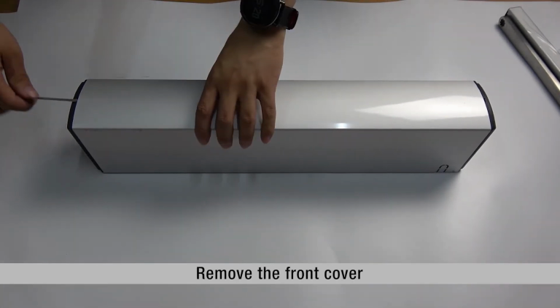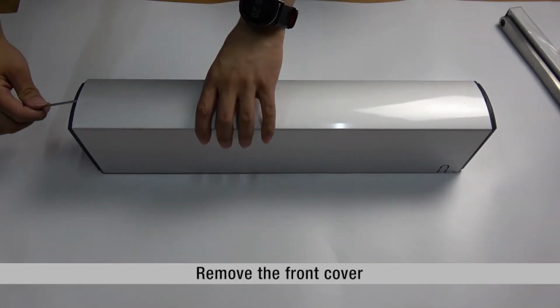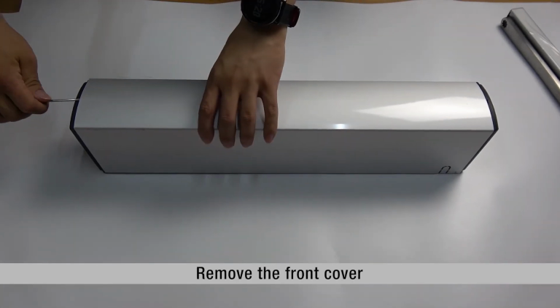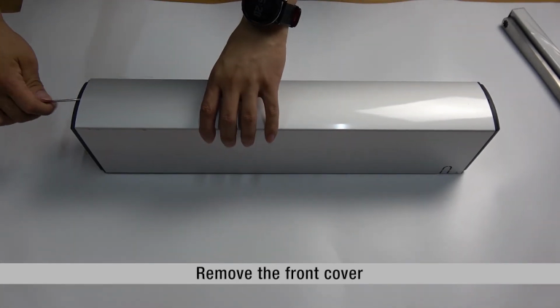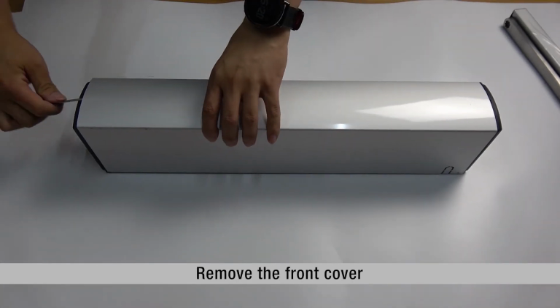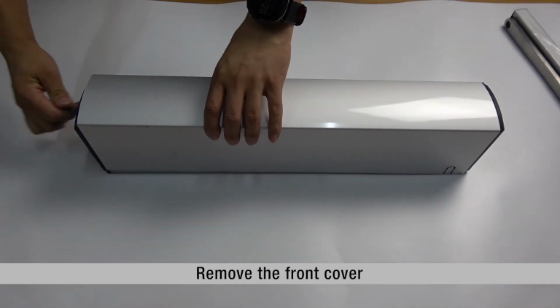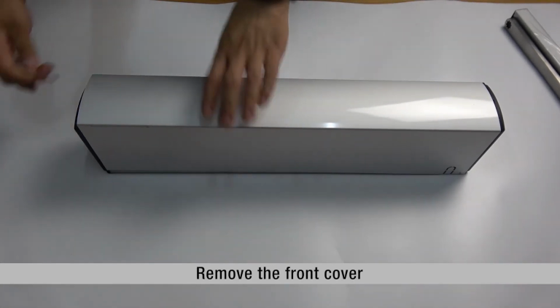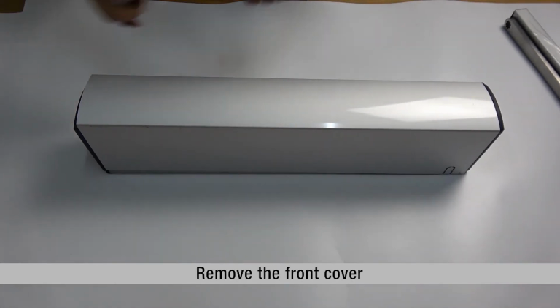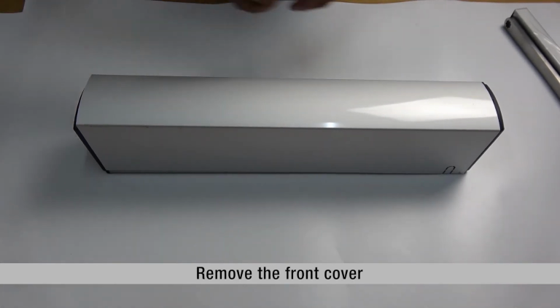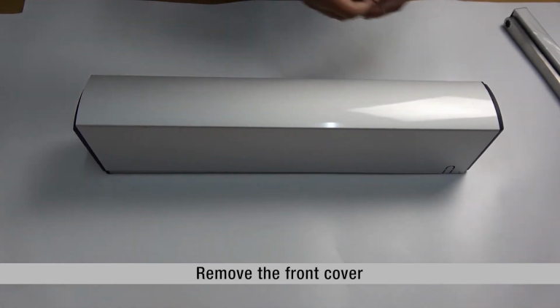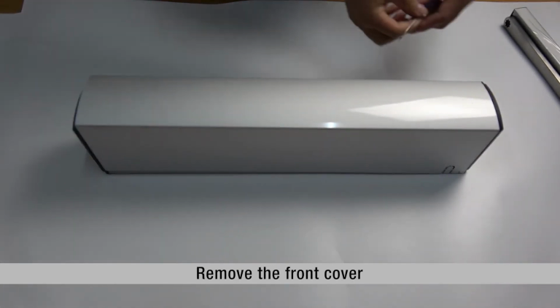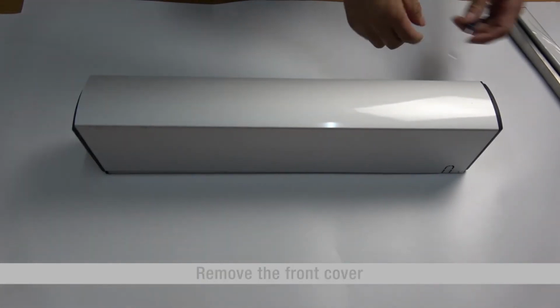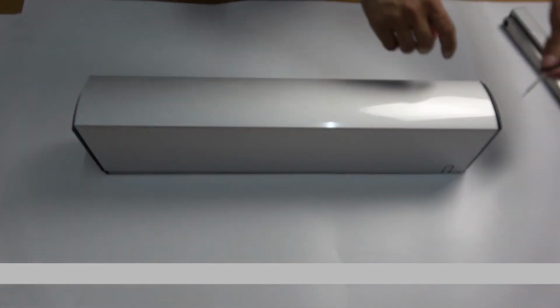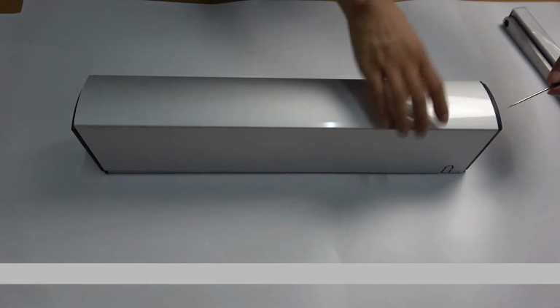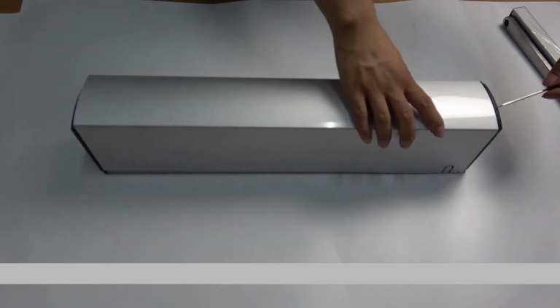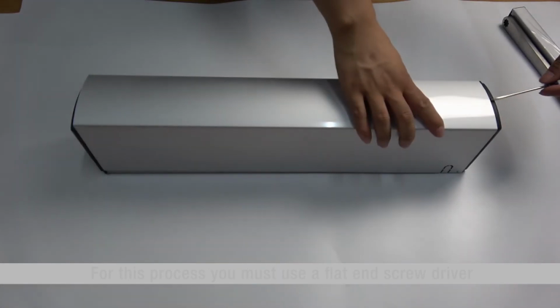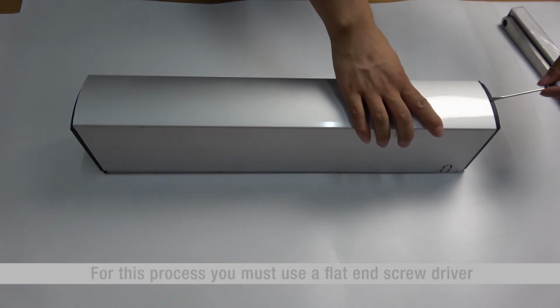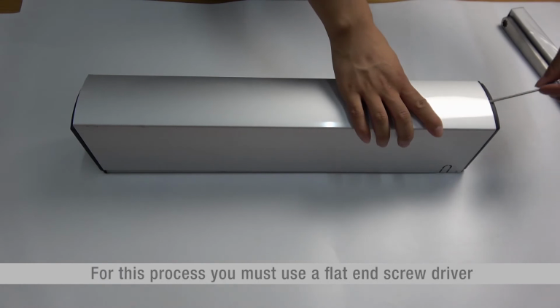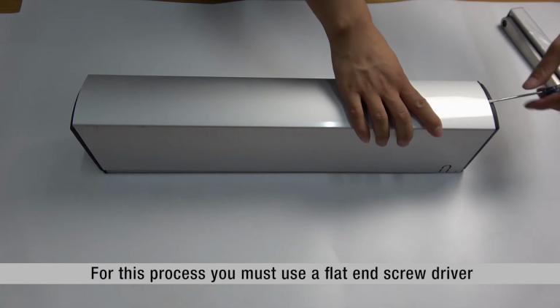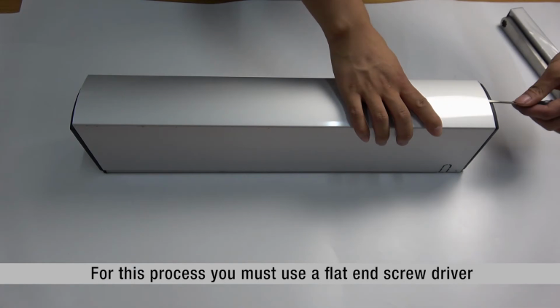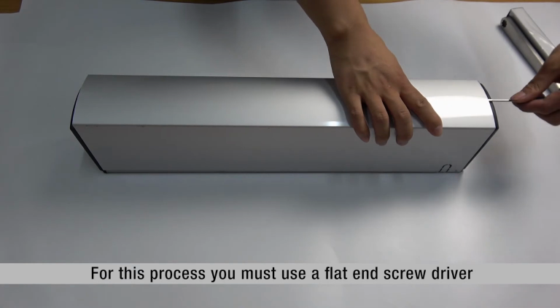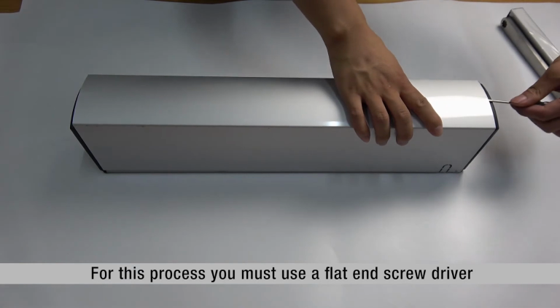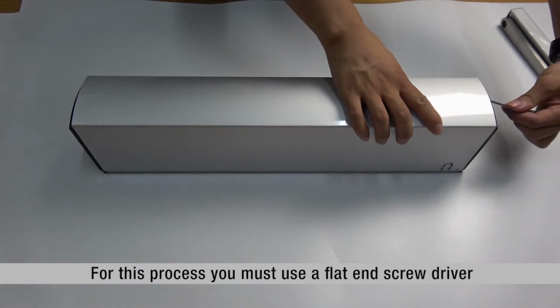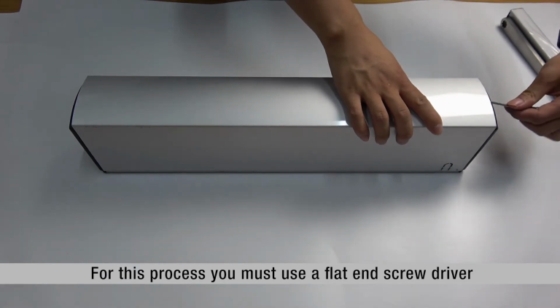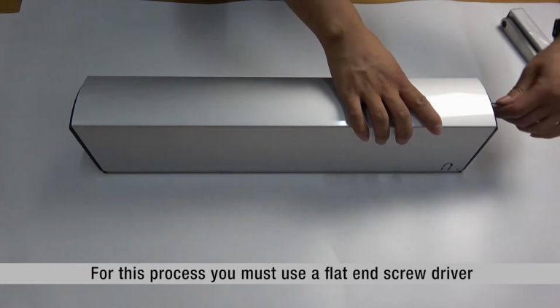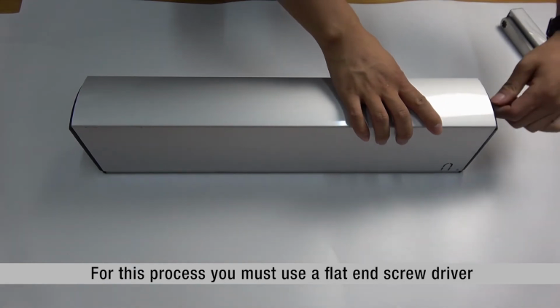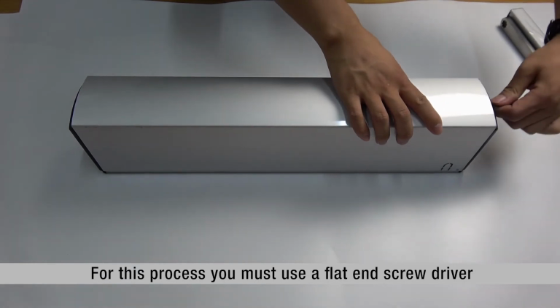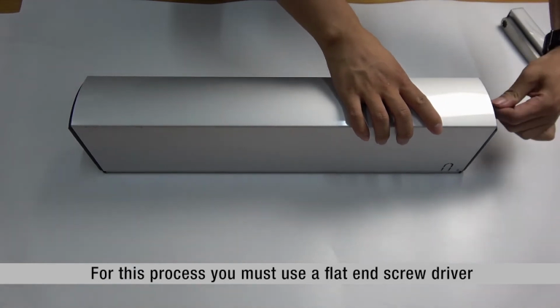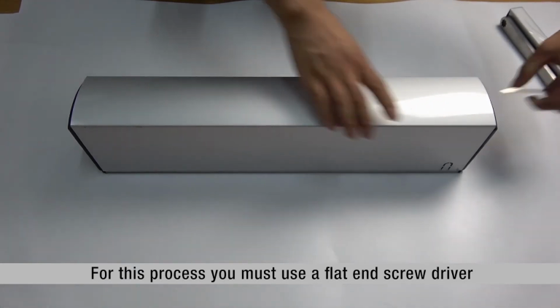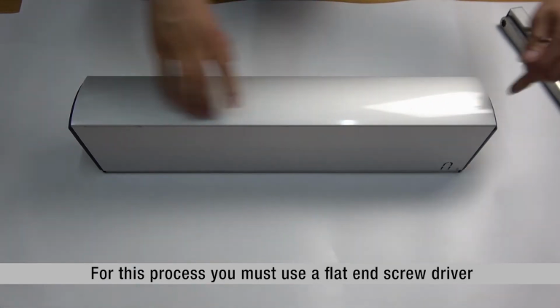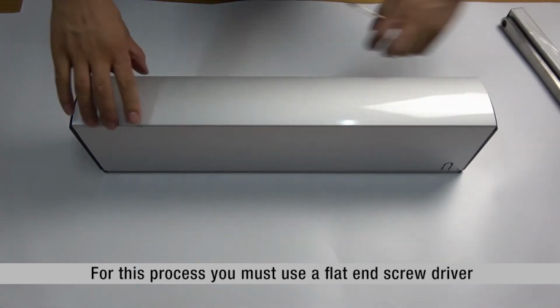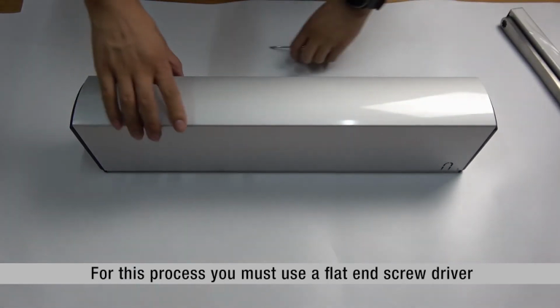Remove the front cover. For this process, you must use a flat-end screwdriver.